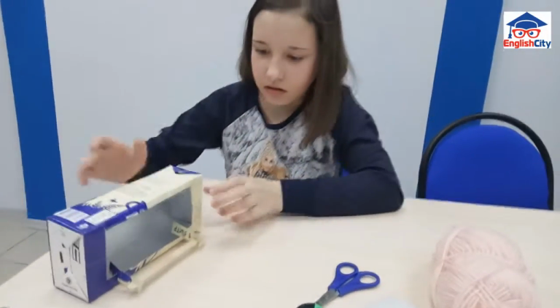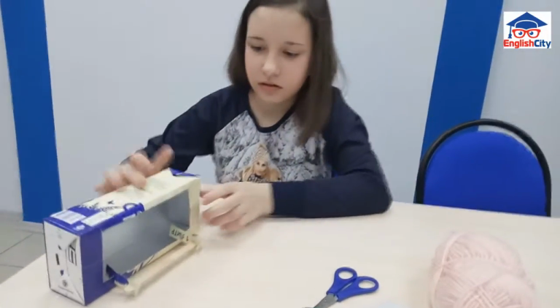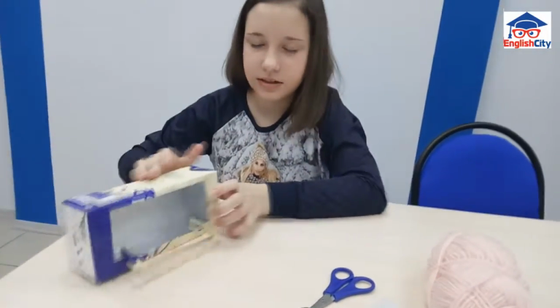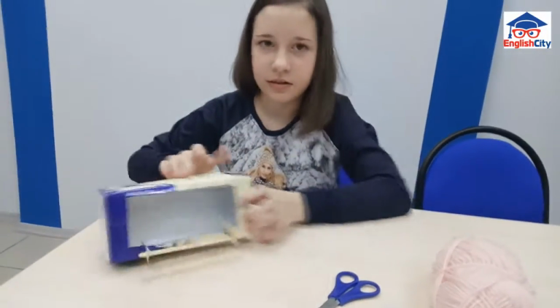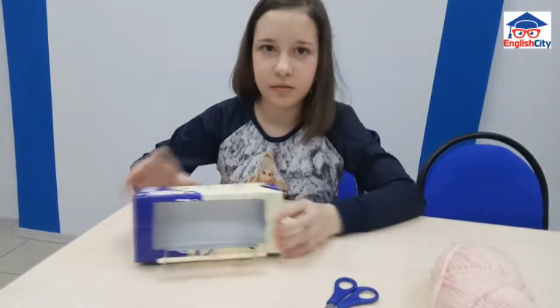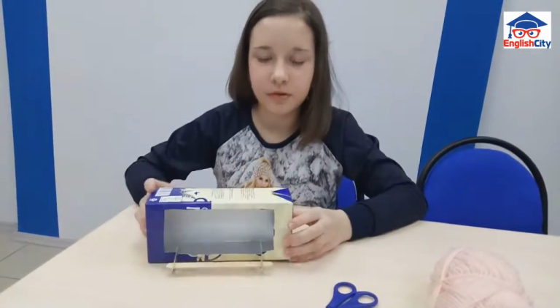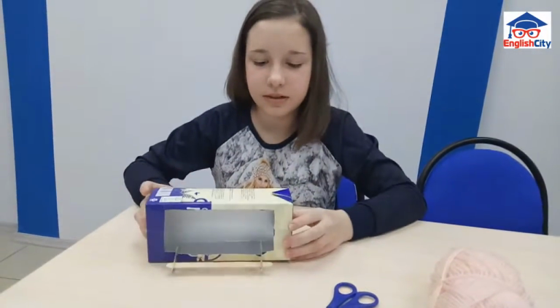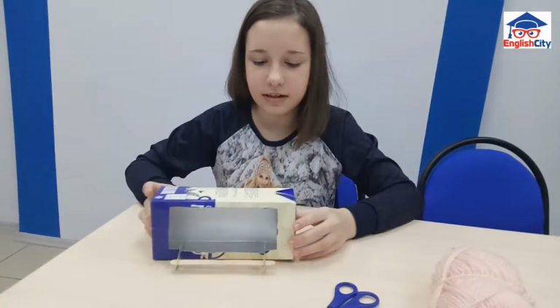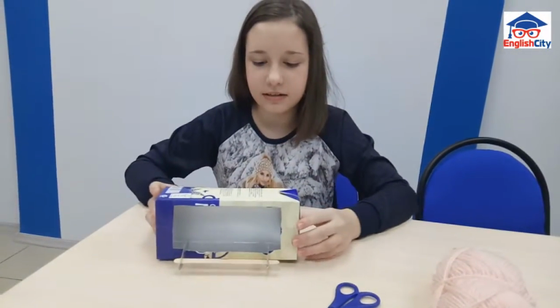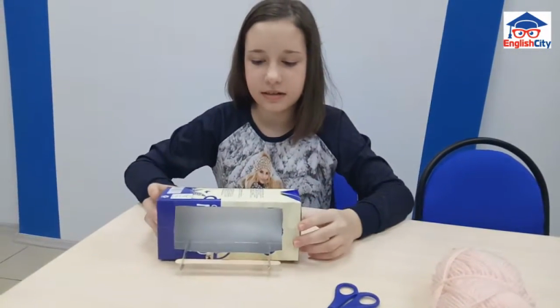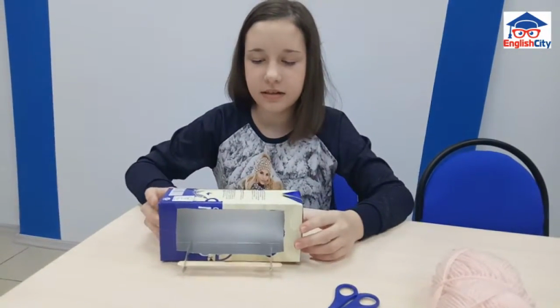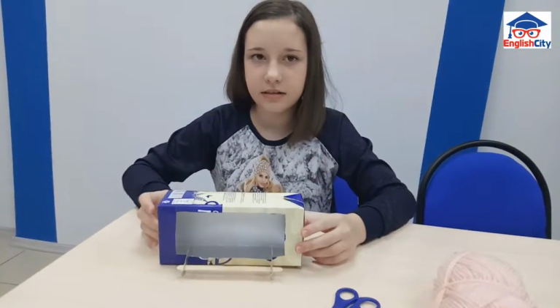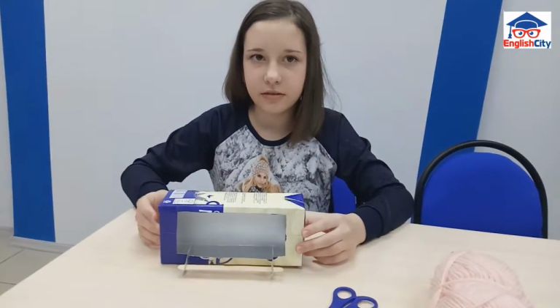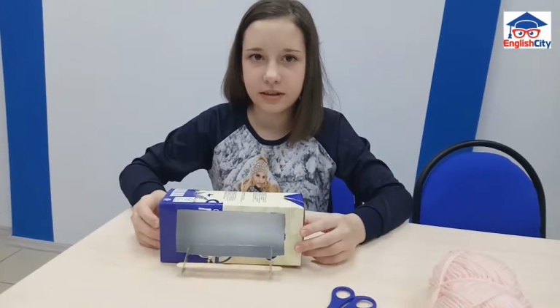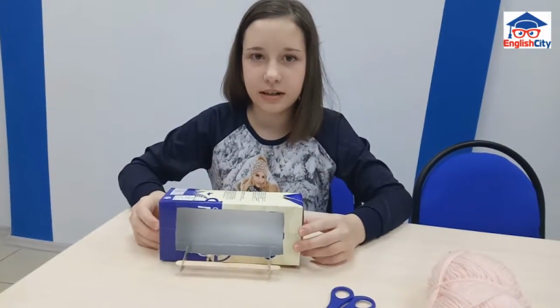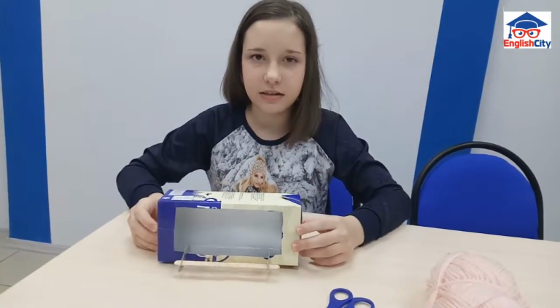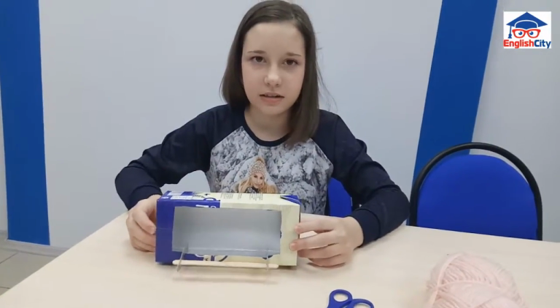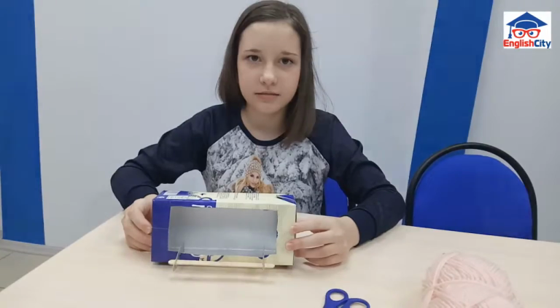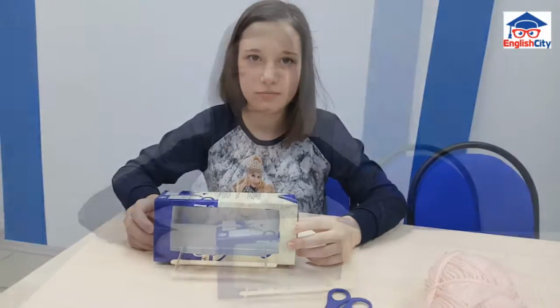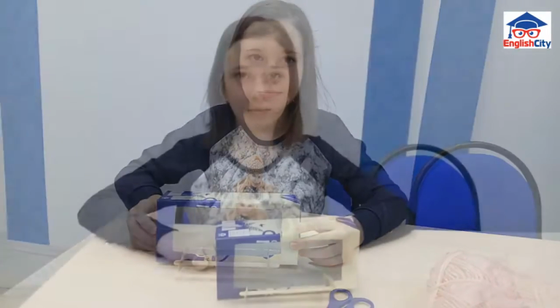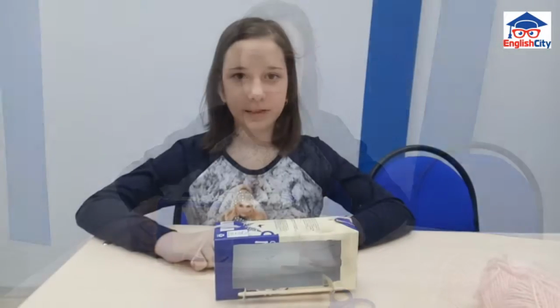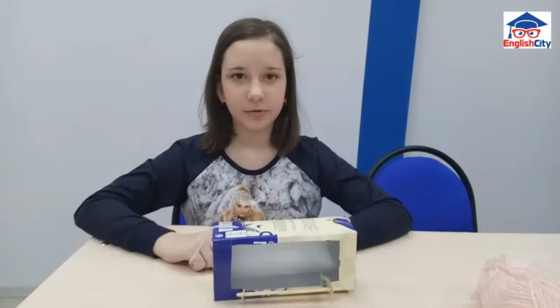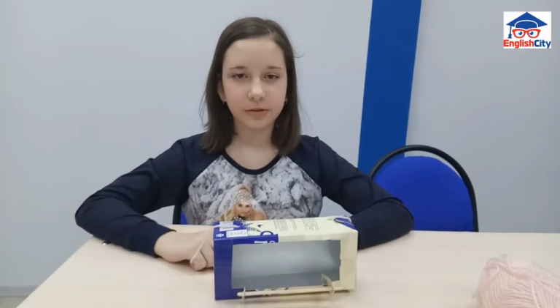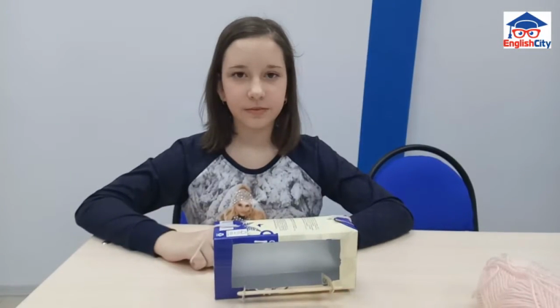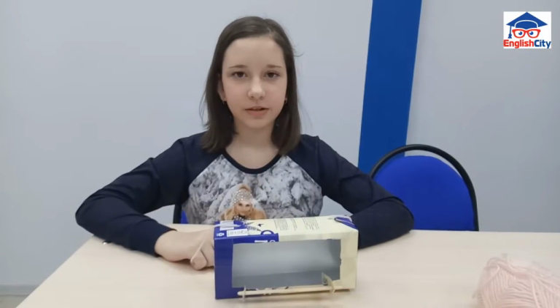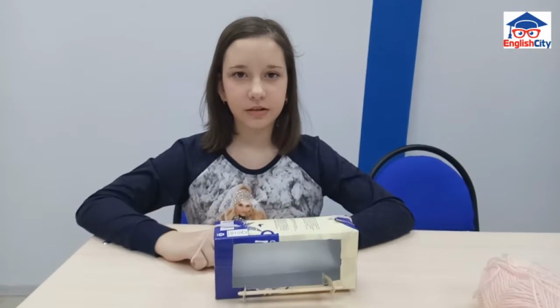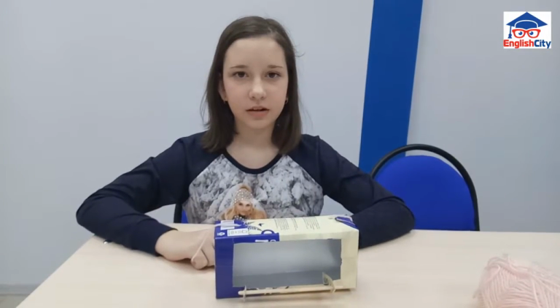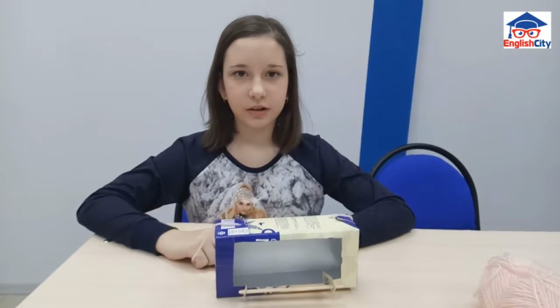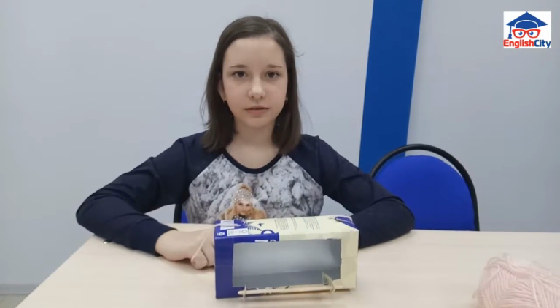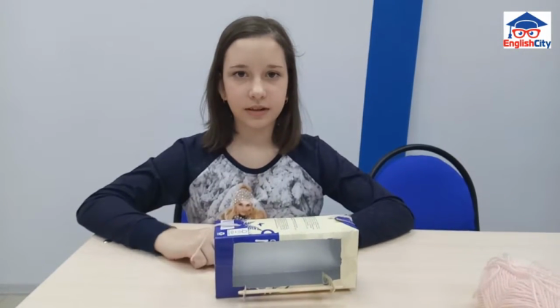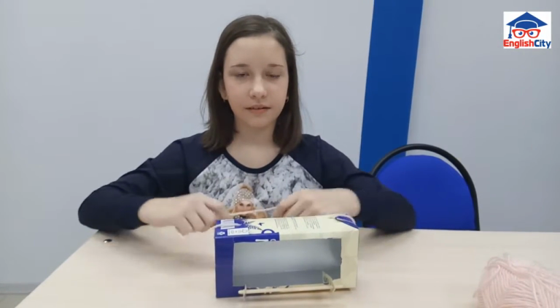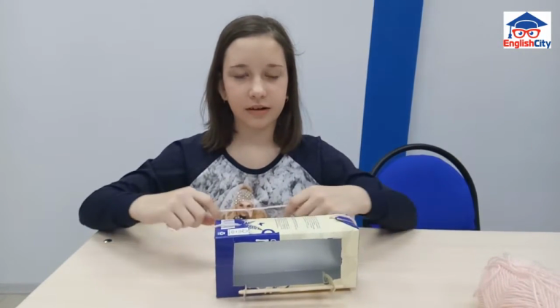So birds can sit on it and eat. Use the thread to hang the feeder.